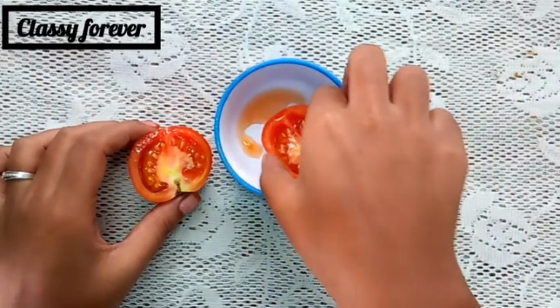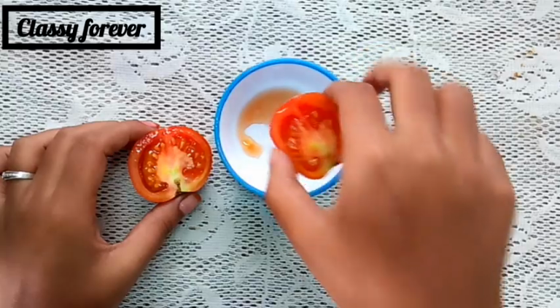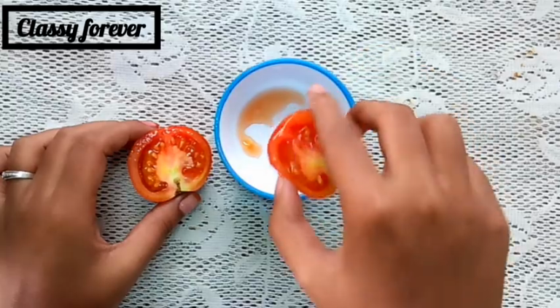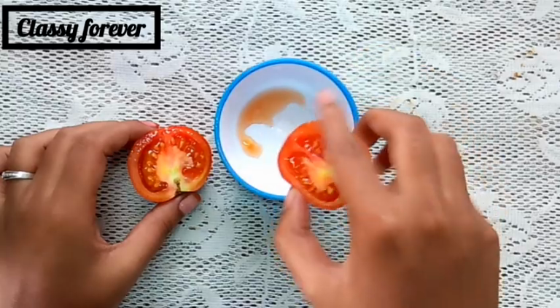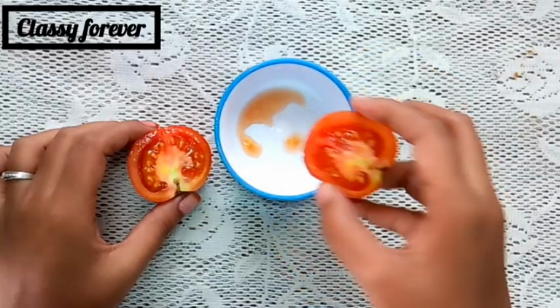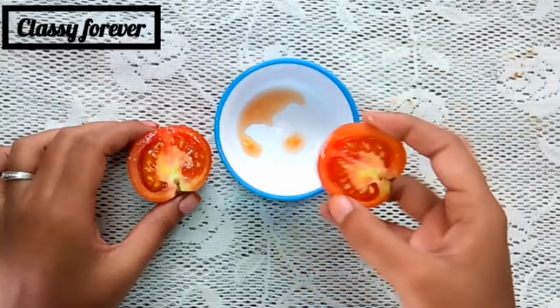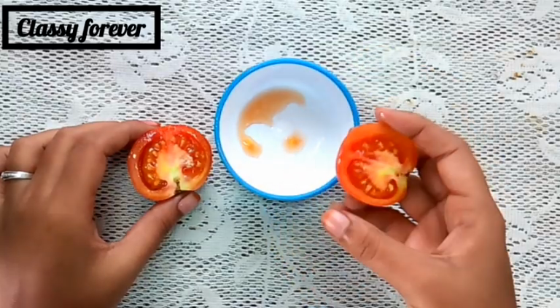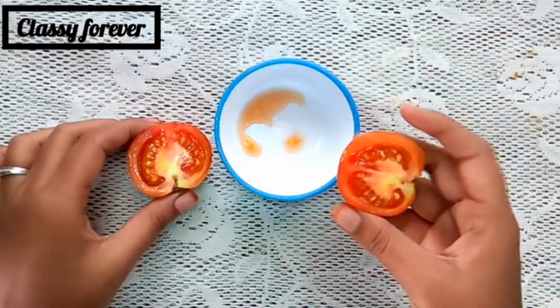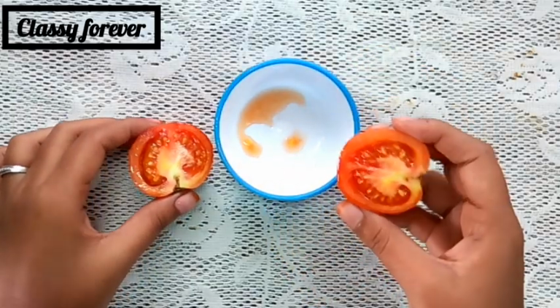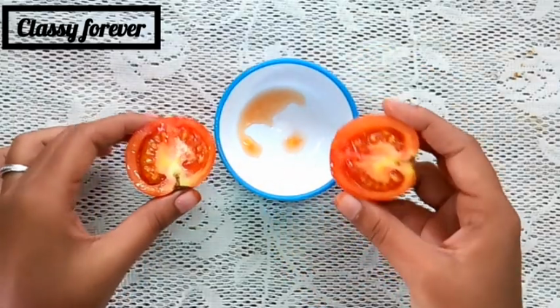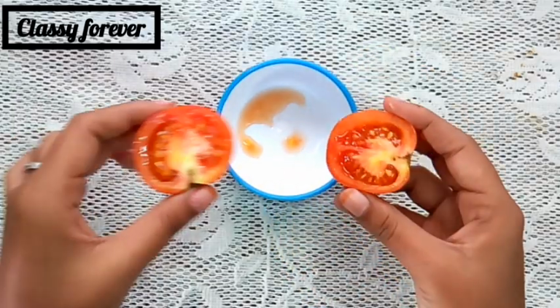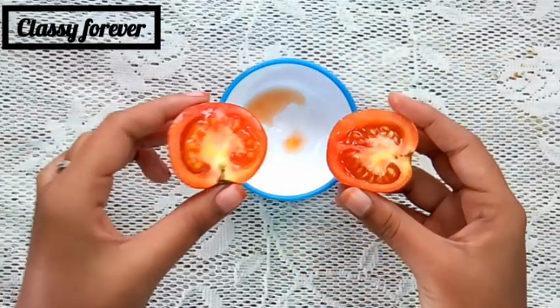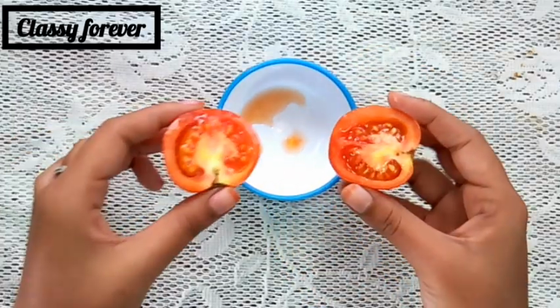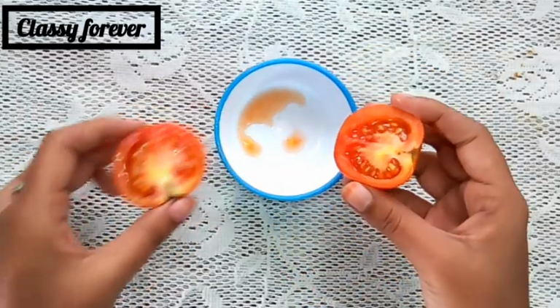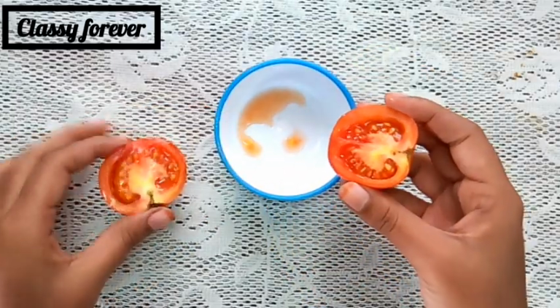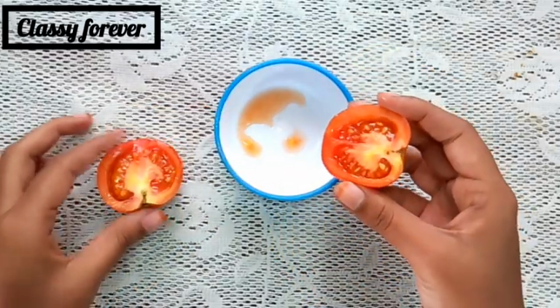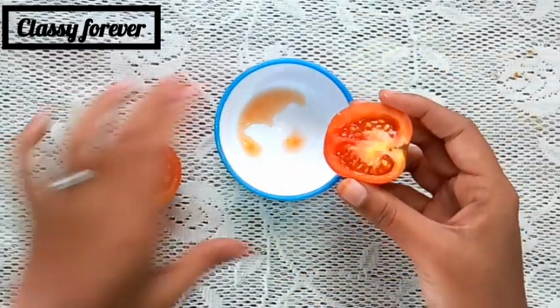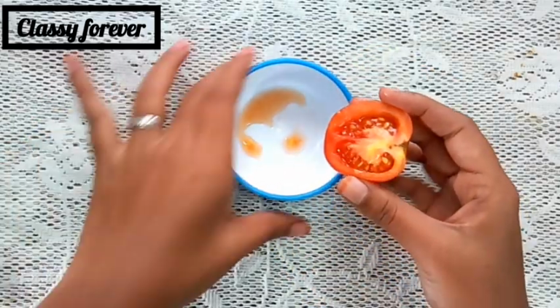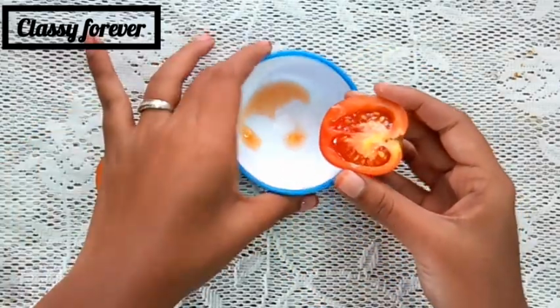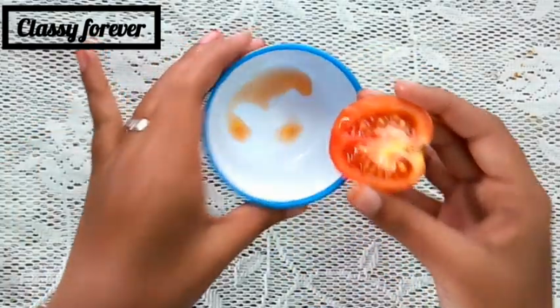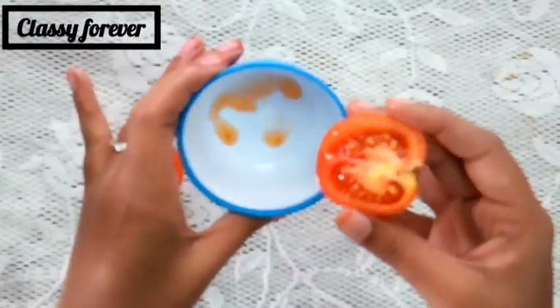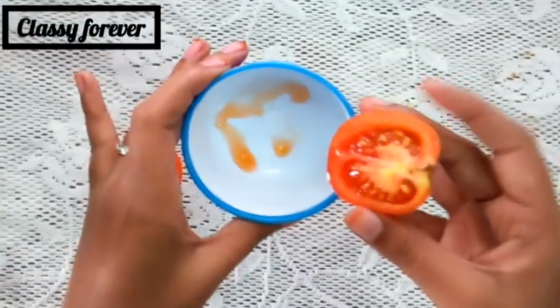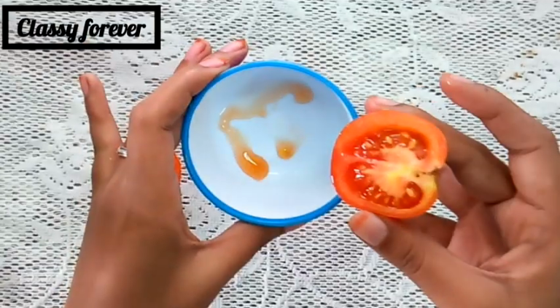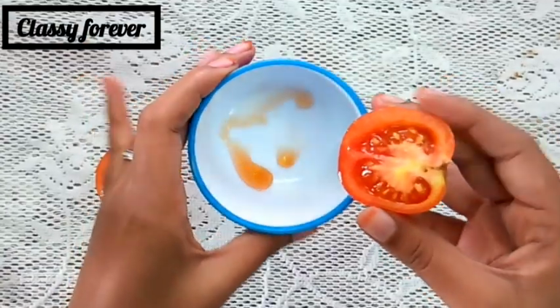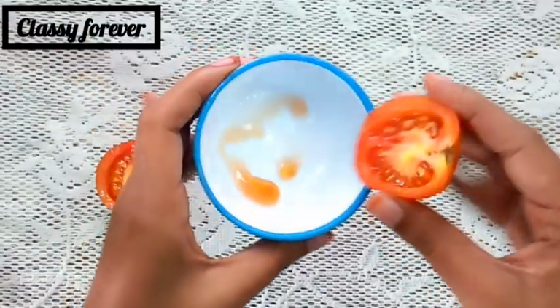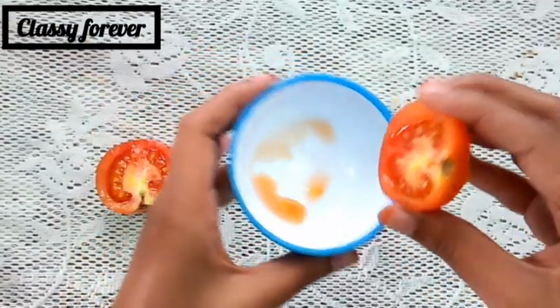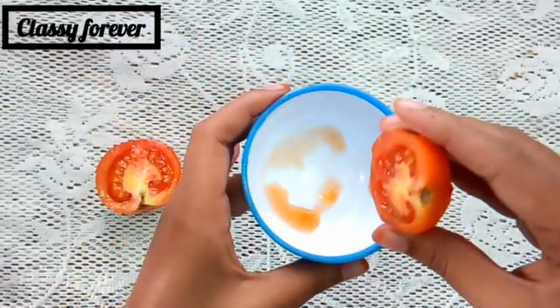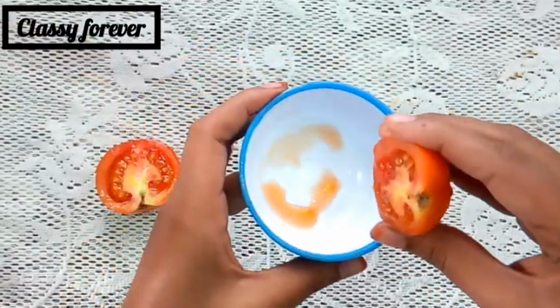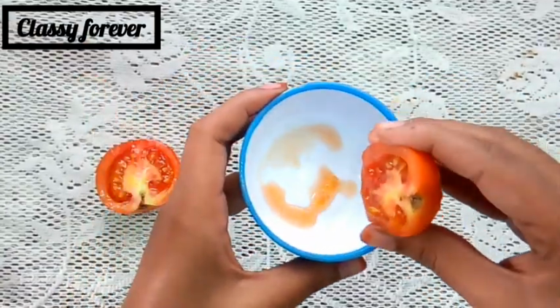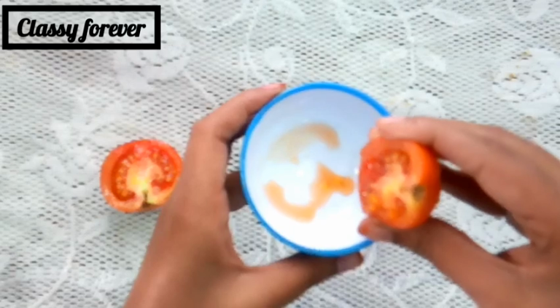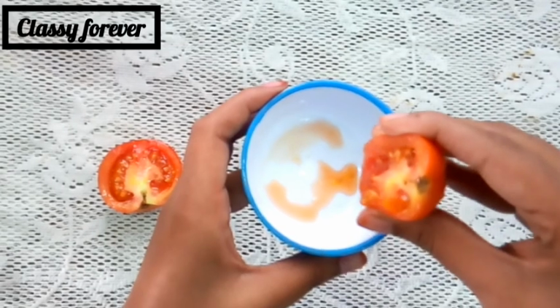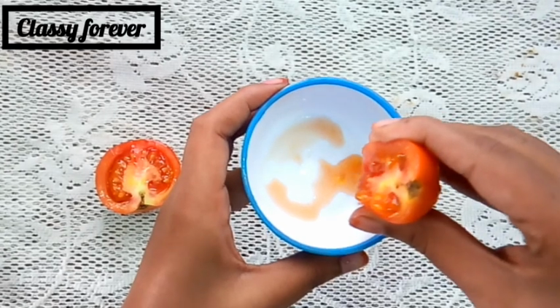Here is the first ingredient. You can add half a tomato. This is what we will use — add the tomato.